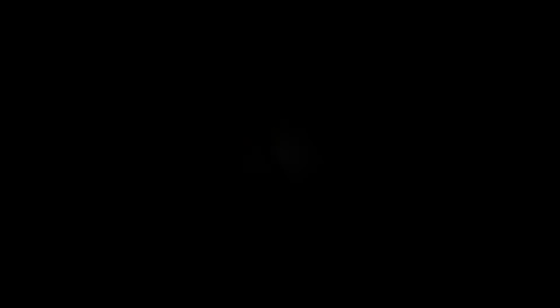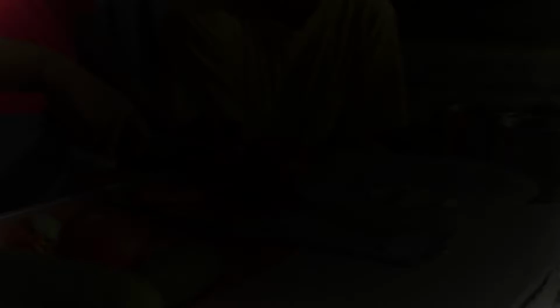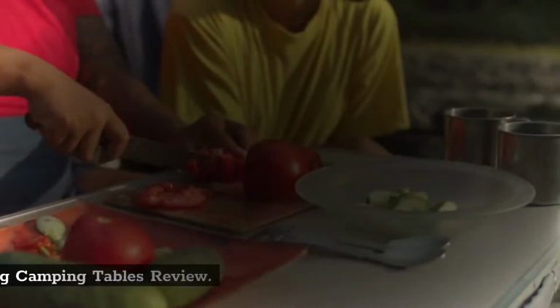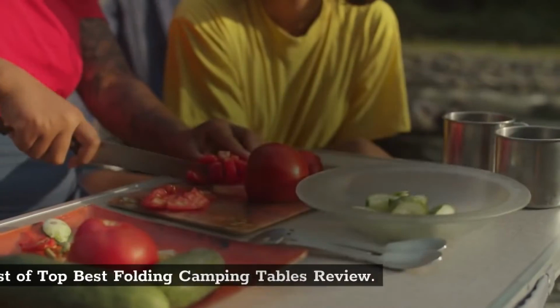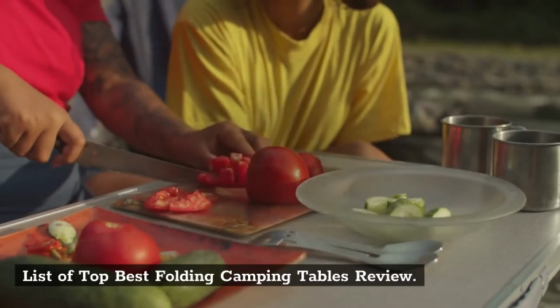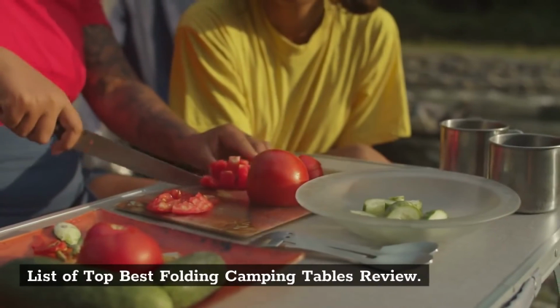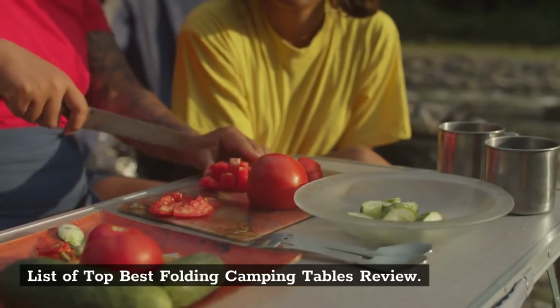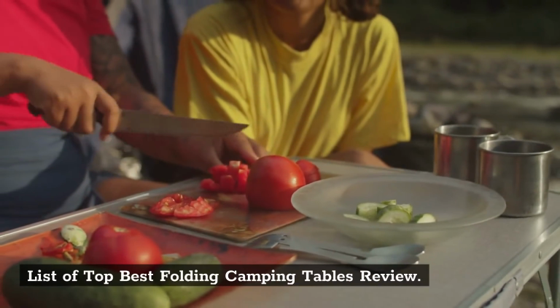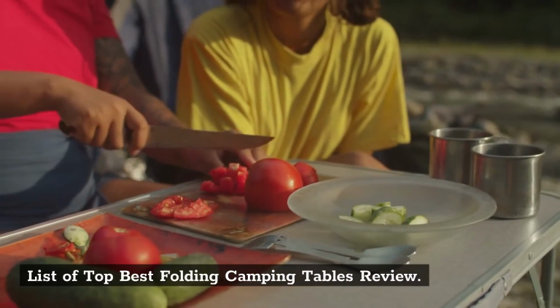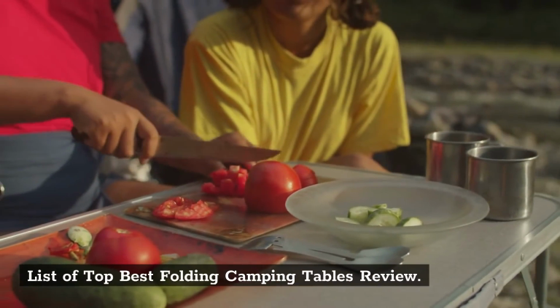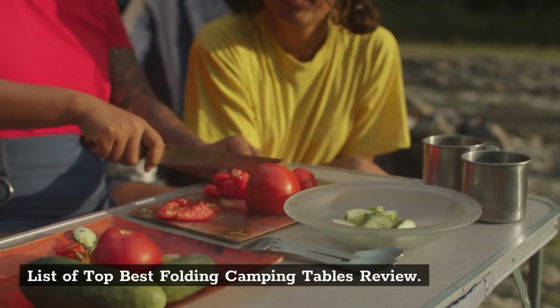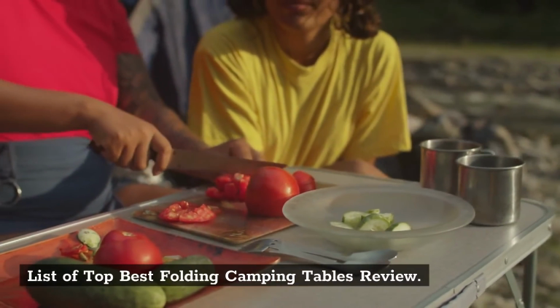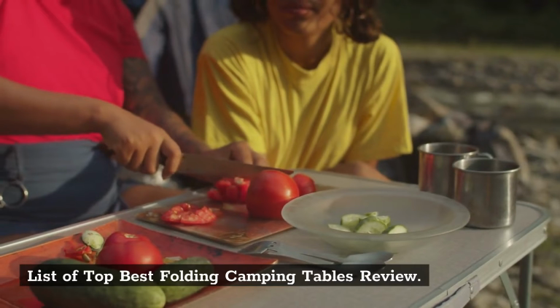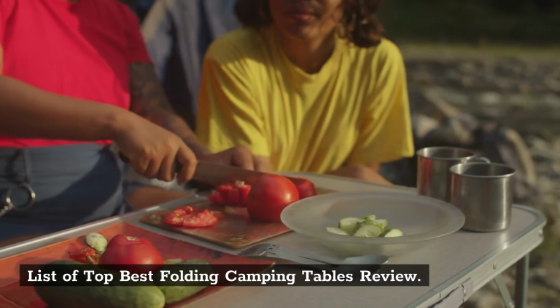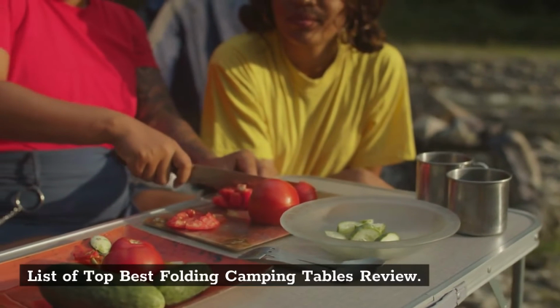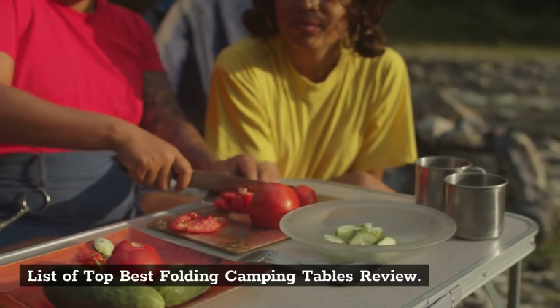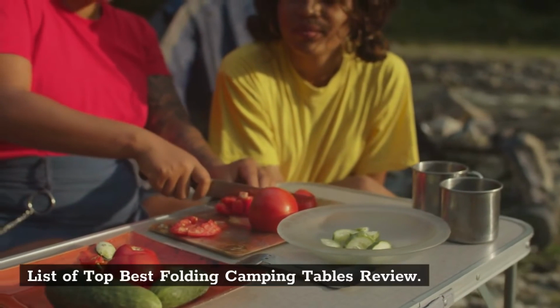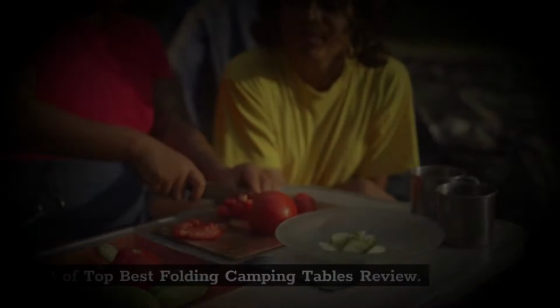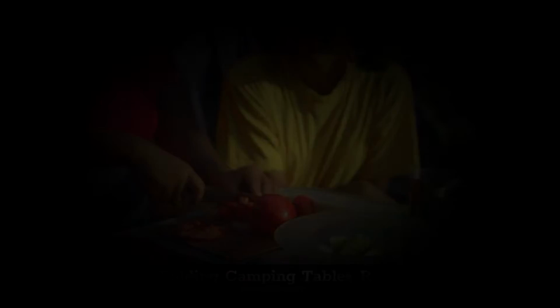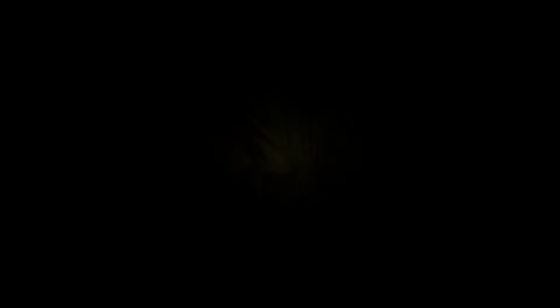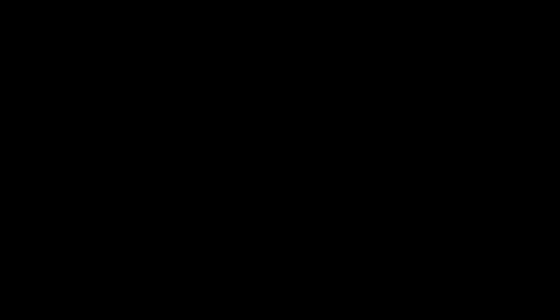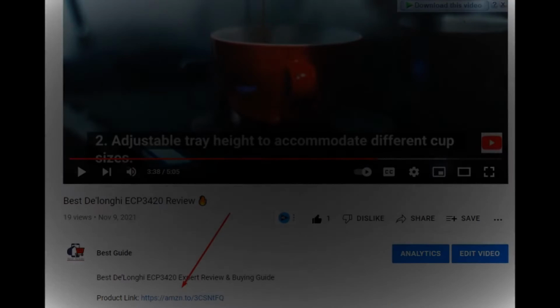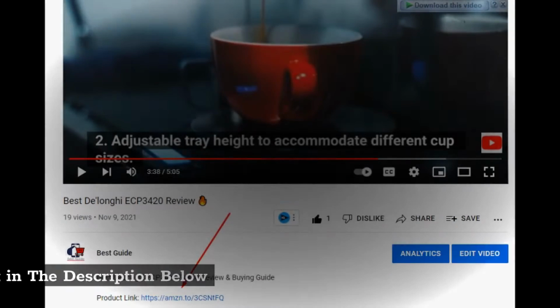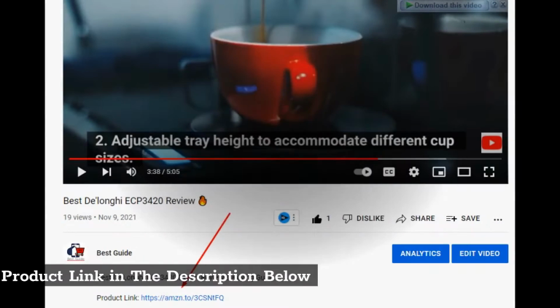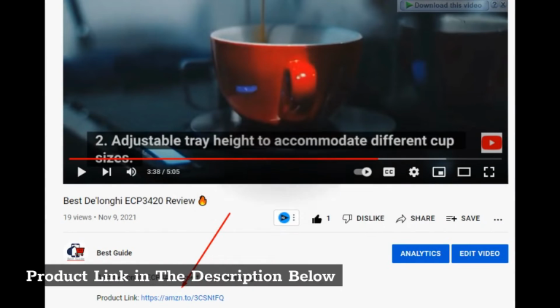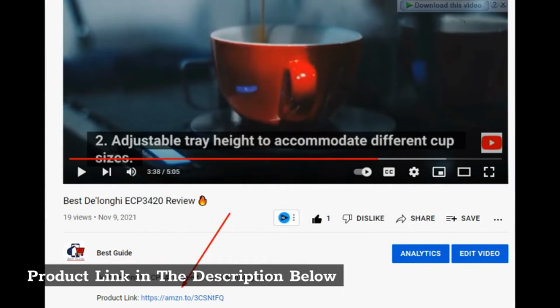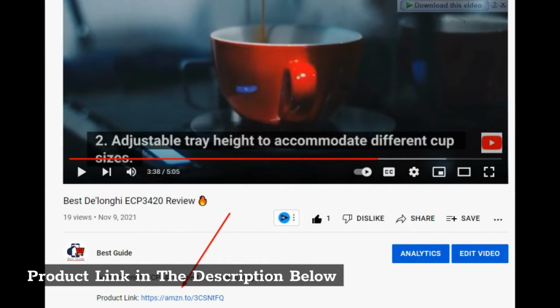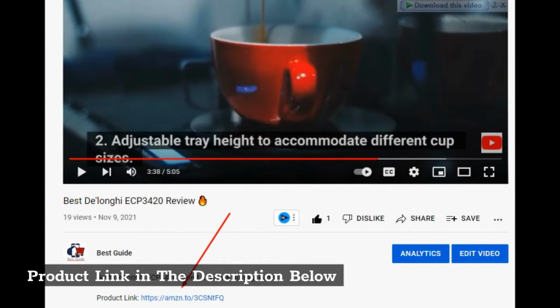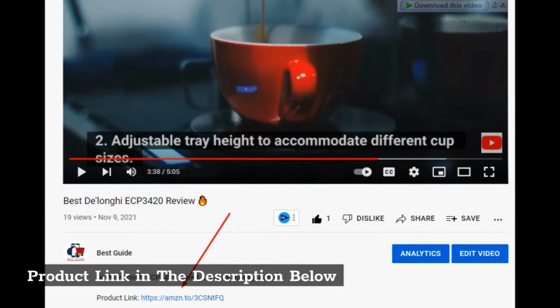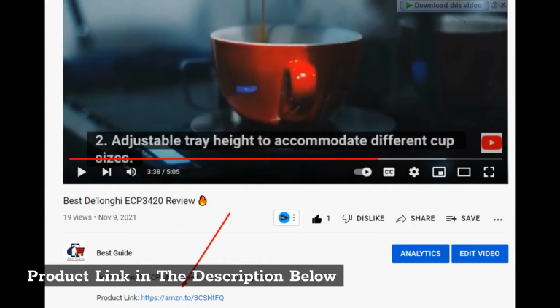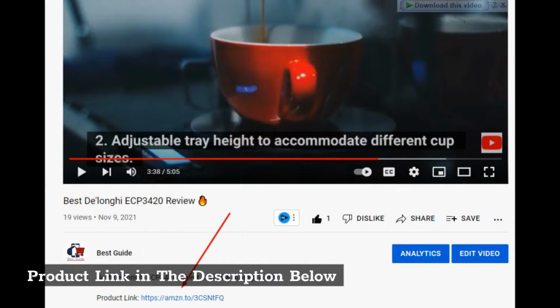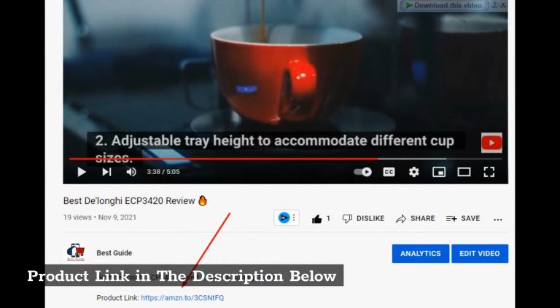List of Top Best Folding Camping Tables Review. Product links are in the description below.